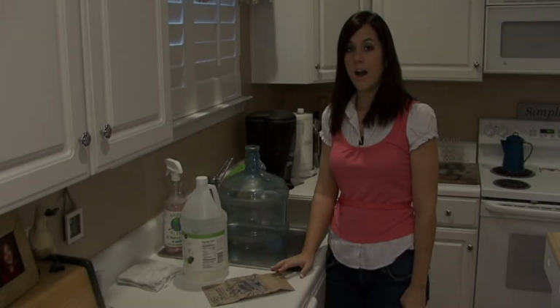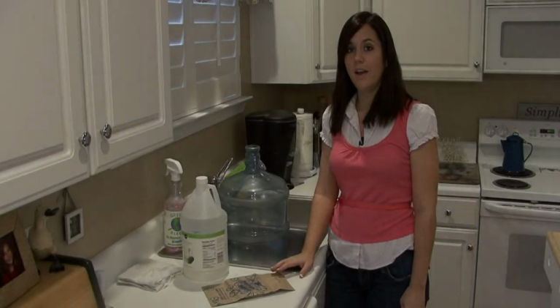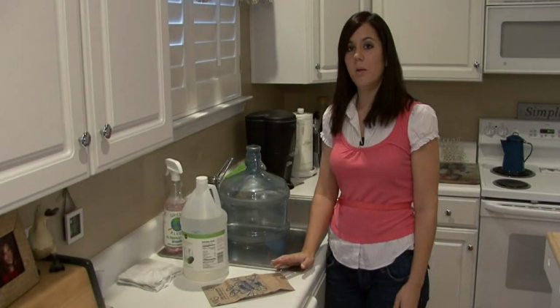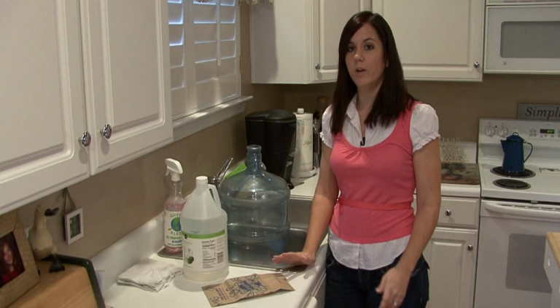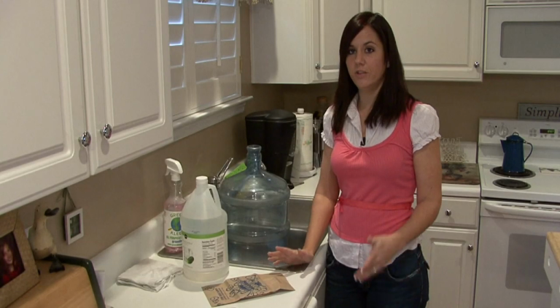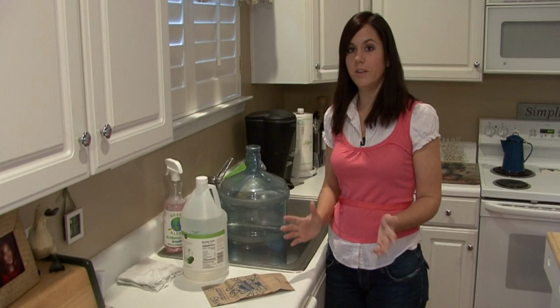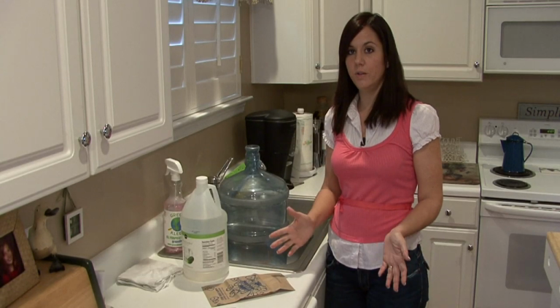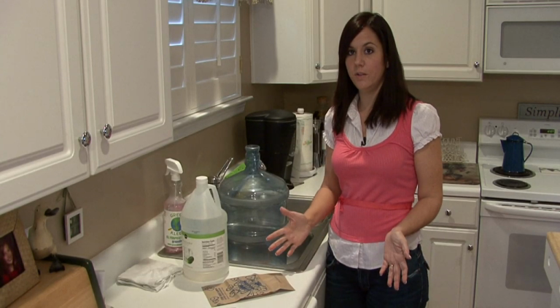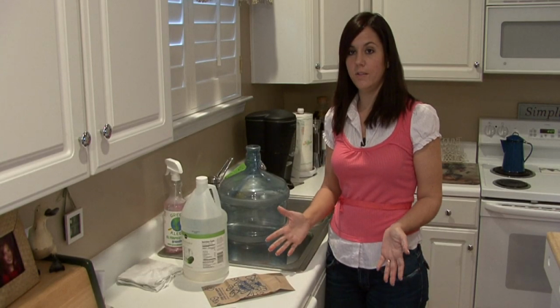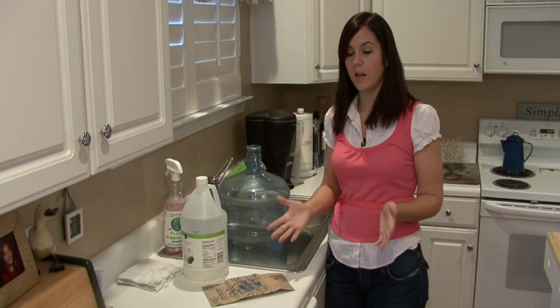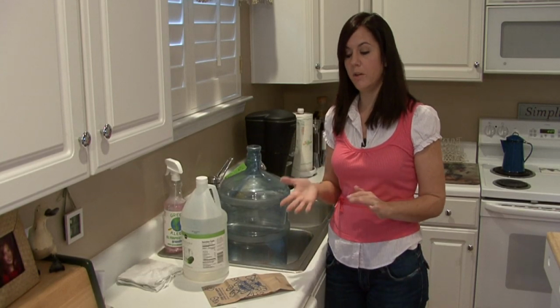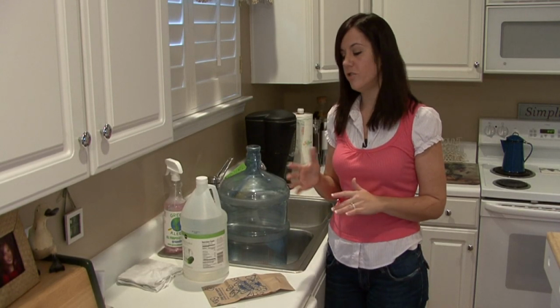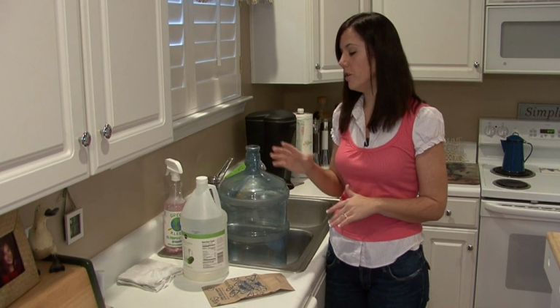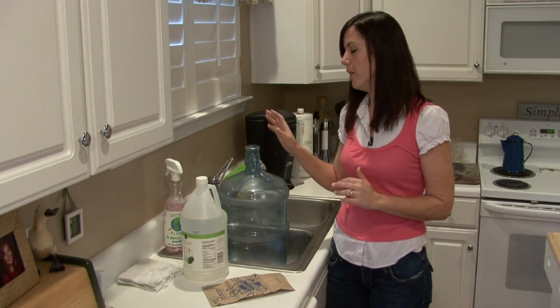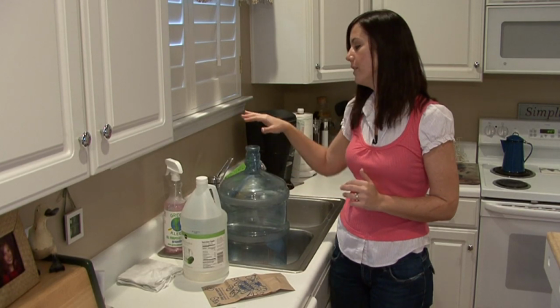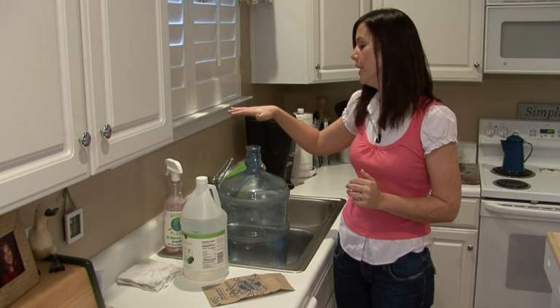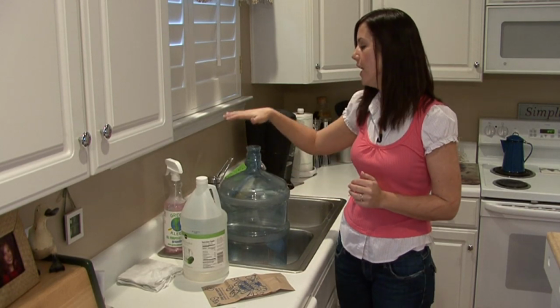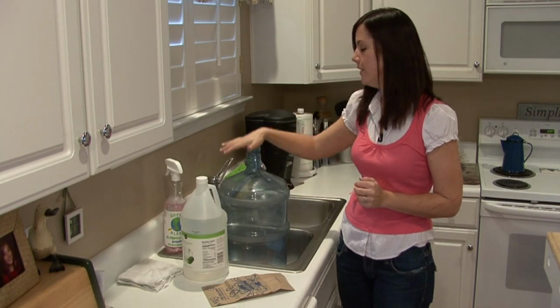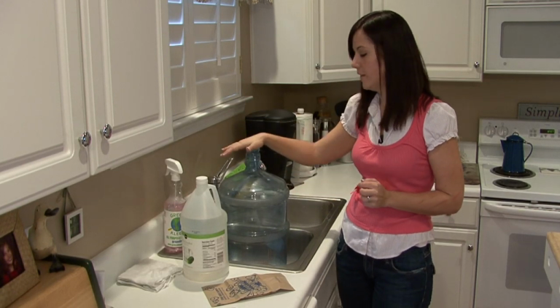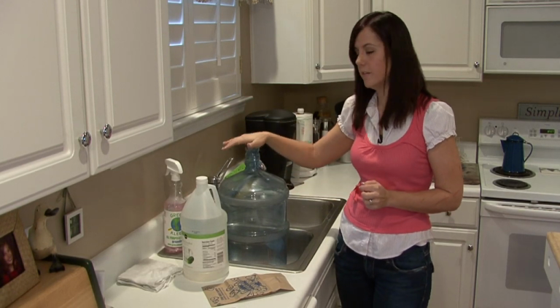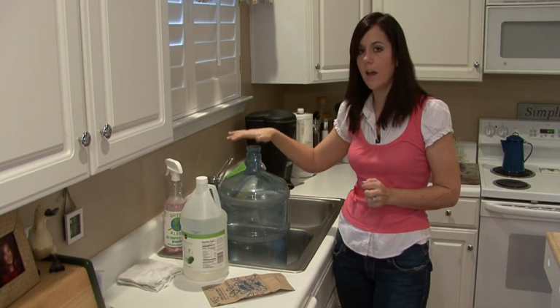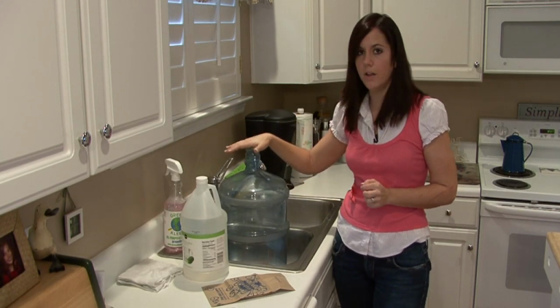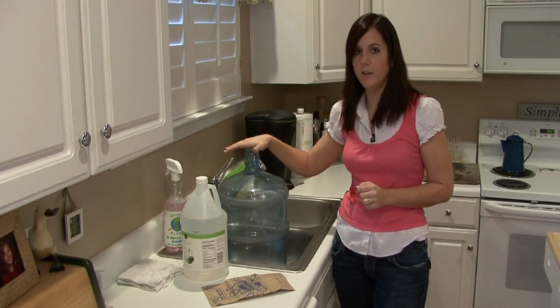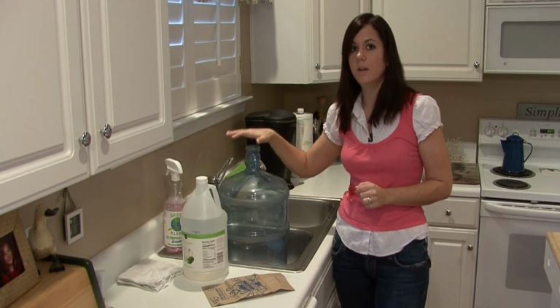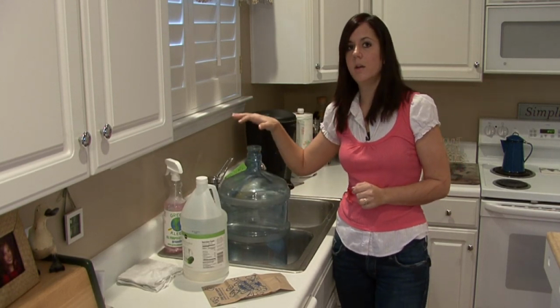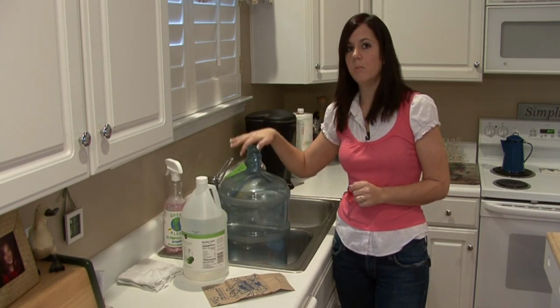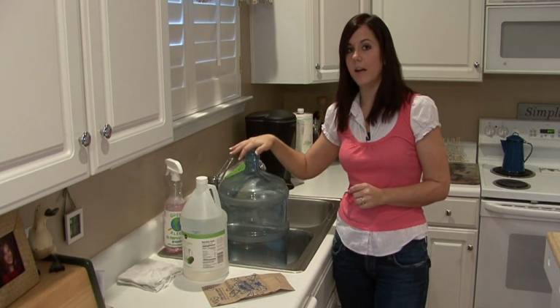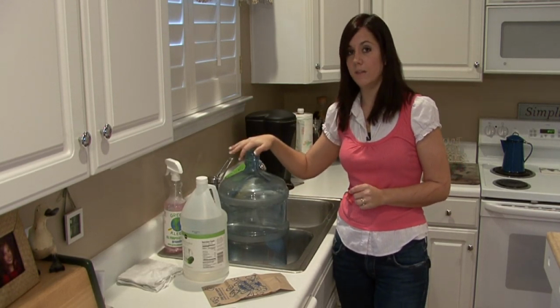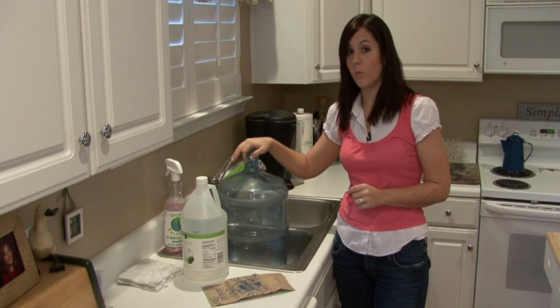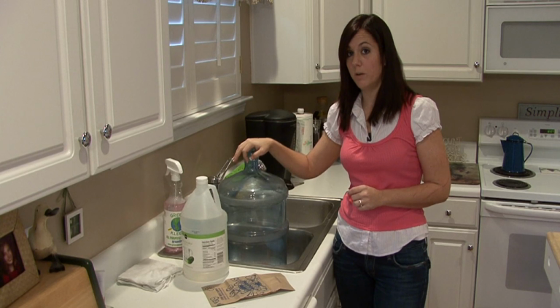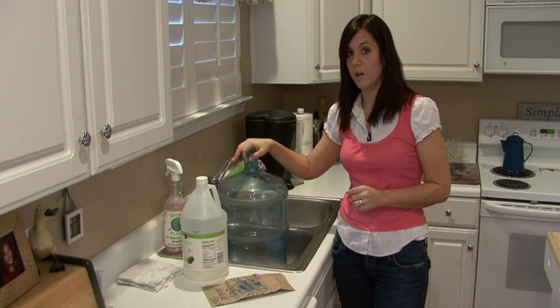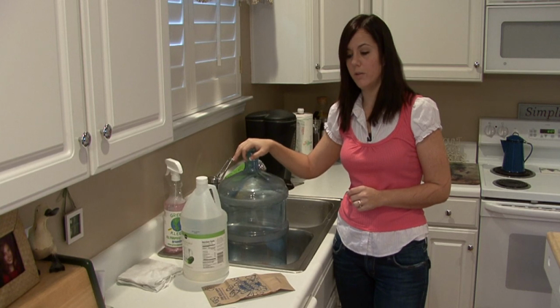Hi, I'm Rachel Yatouzis and I'm going to show you how to clean a 6 gallon plastic water bottle.